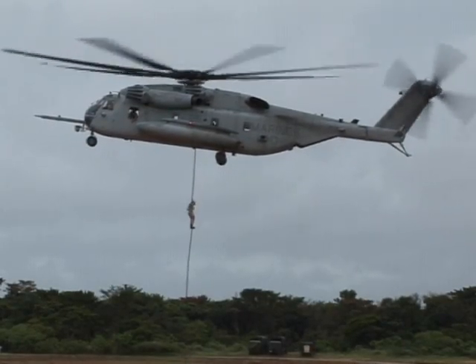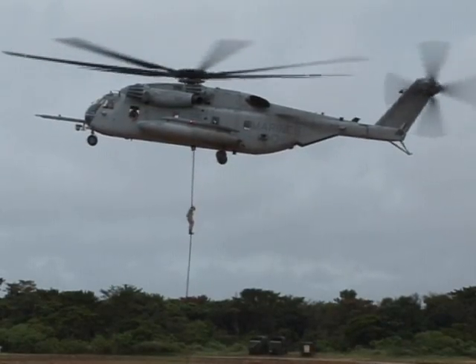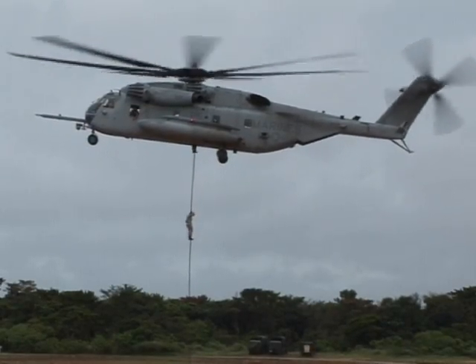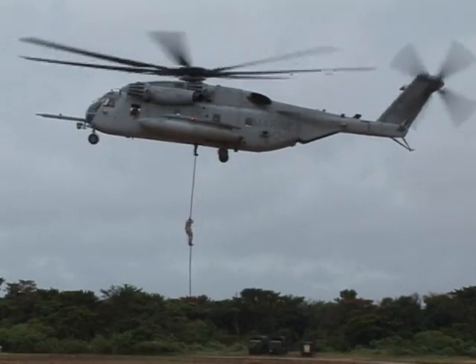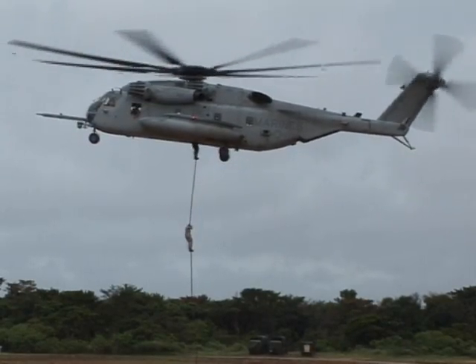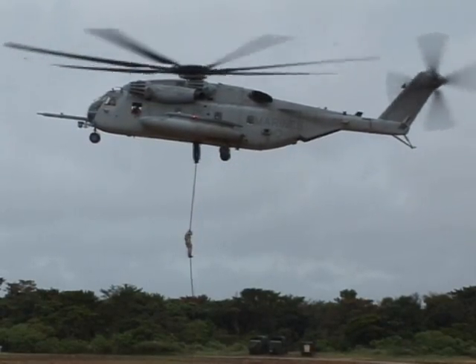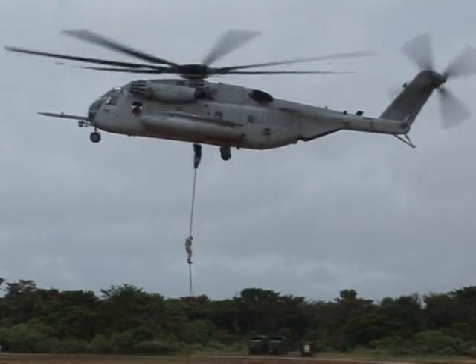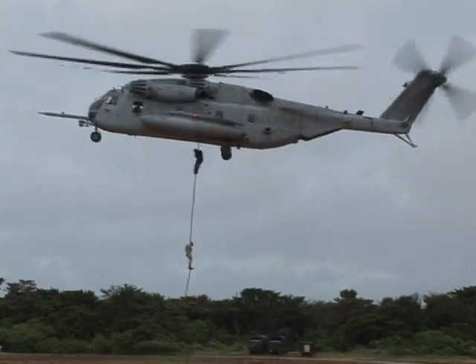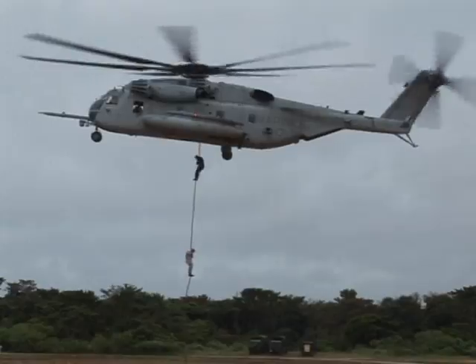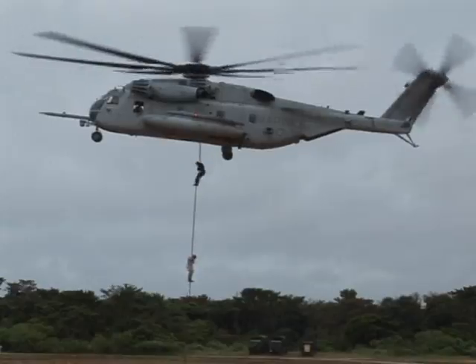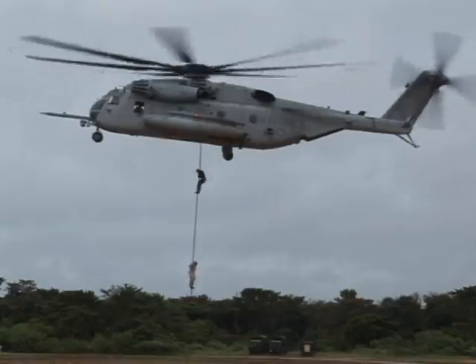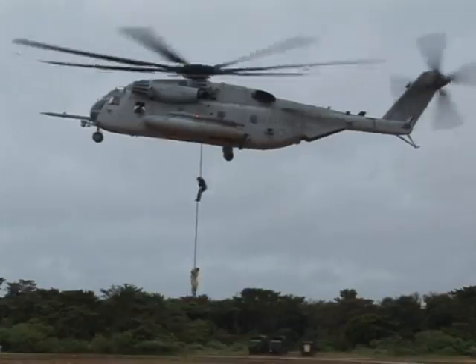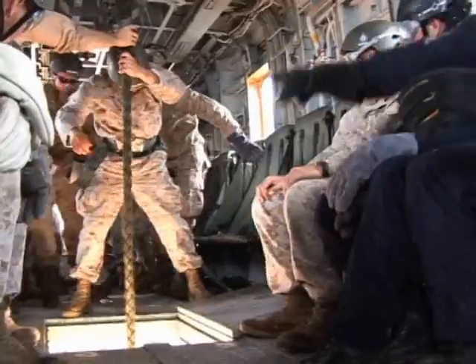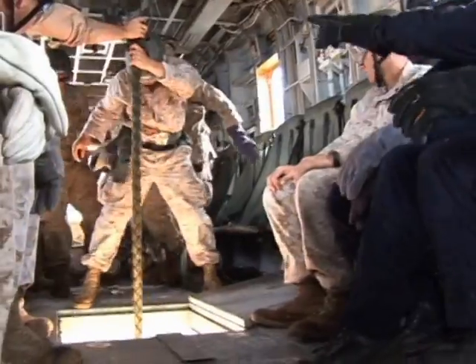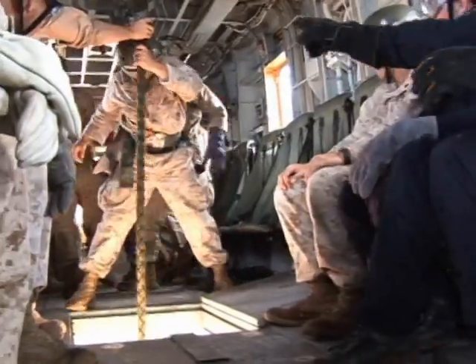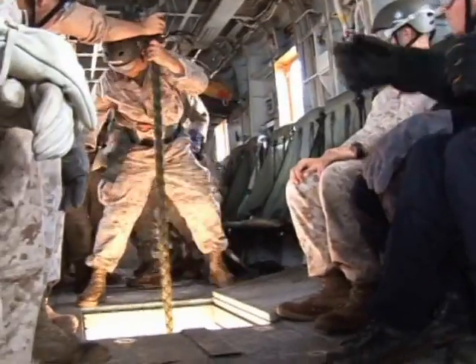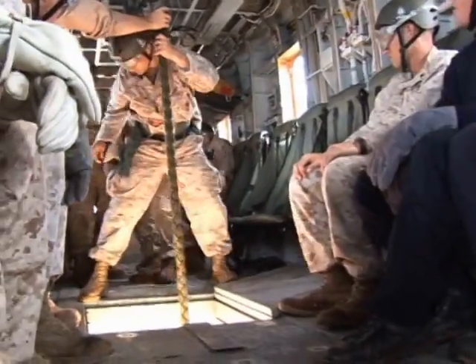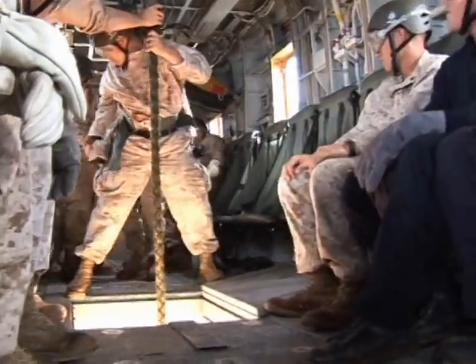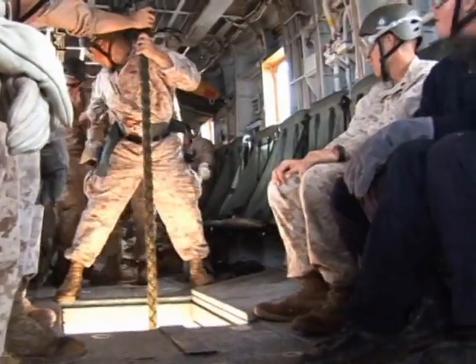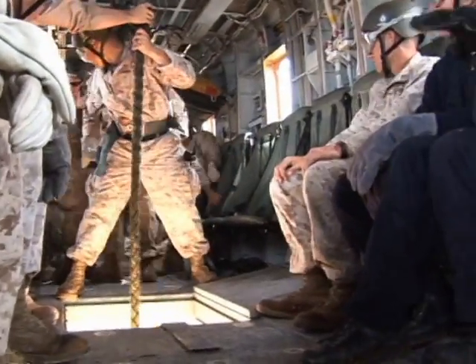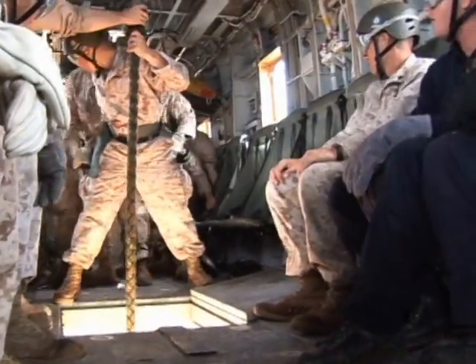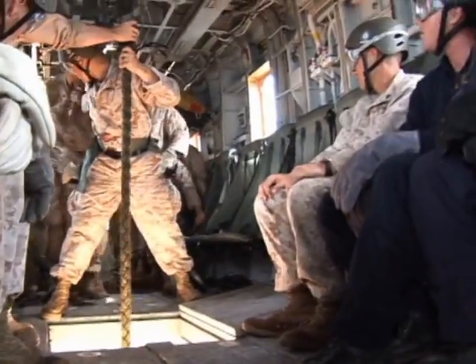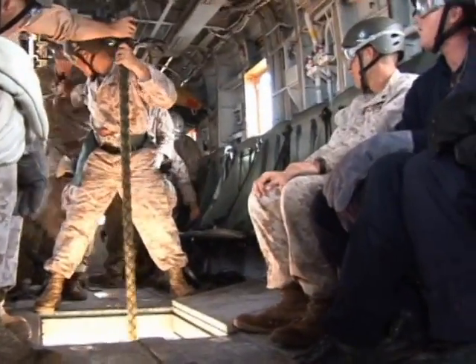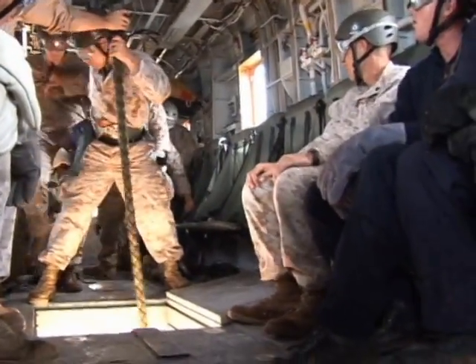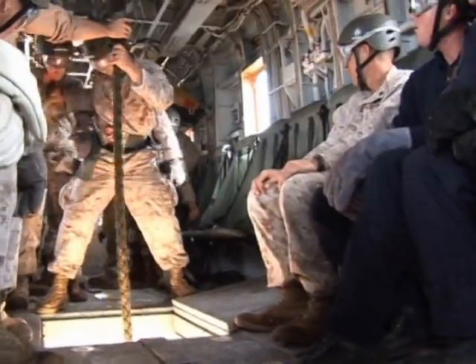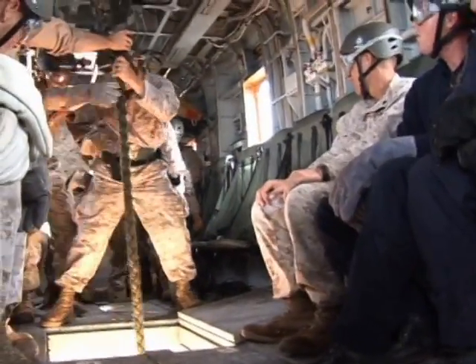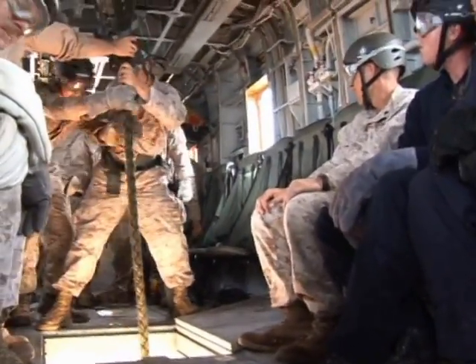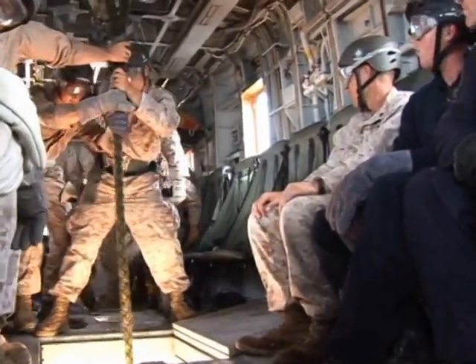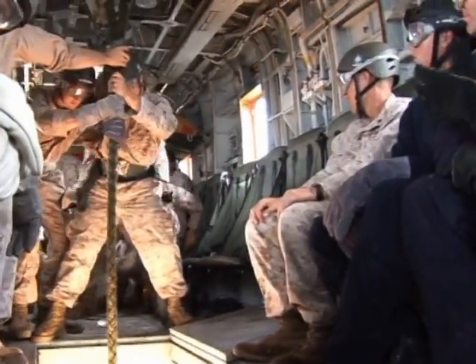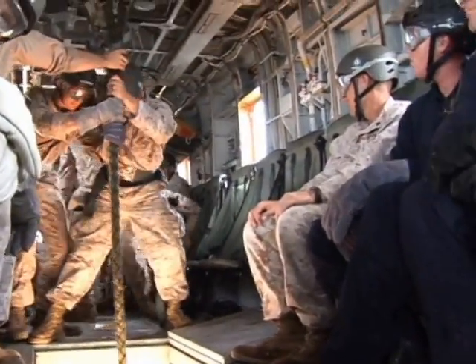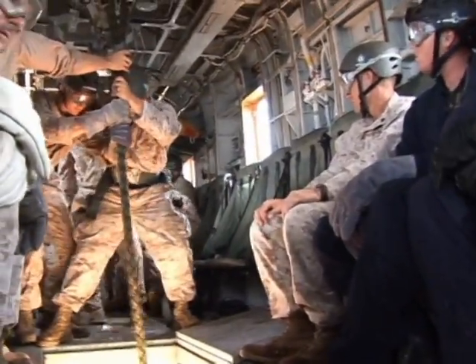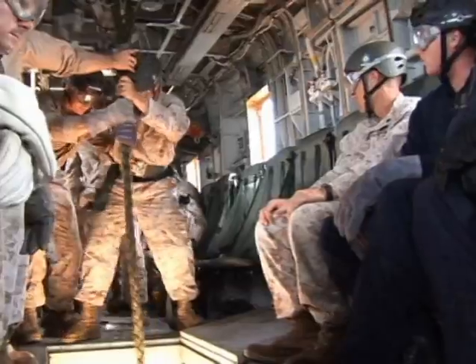Now, as qualified HURST Masters, the students are capable of taking charge in any situation where HURST operations are needed.